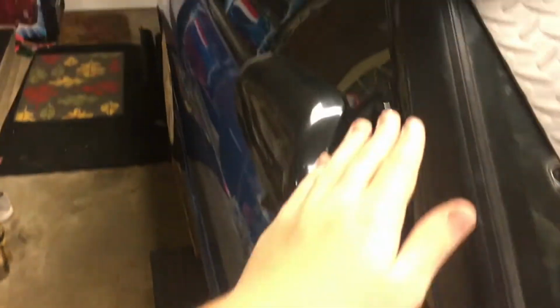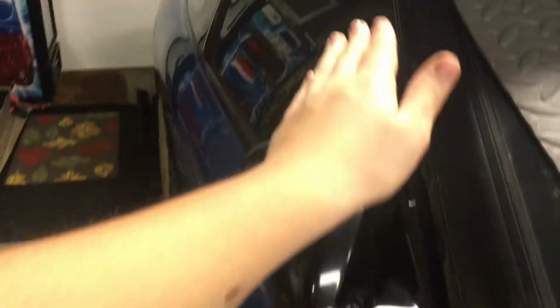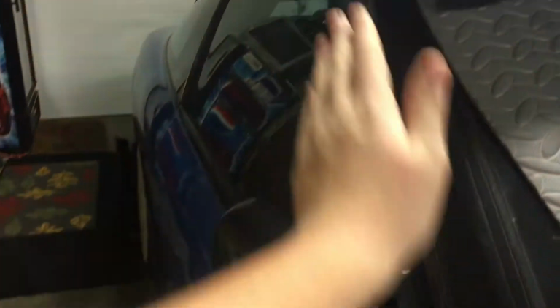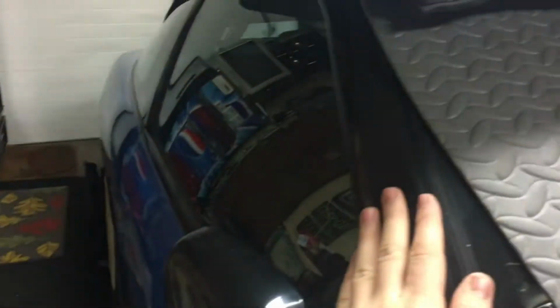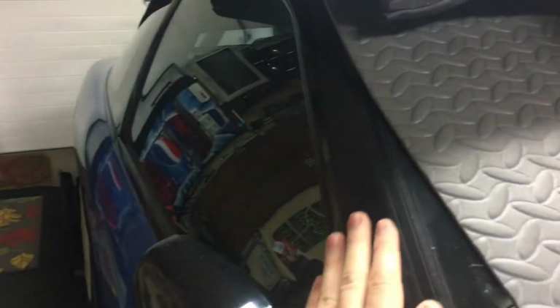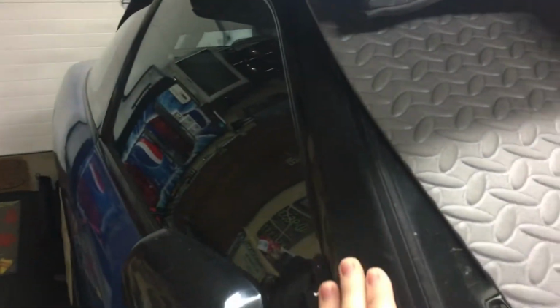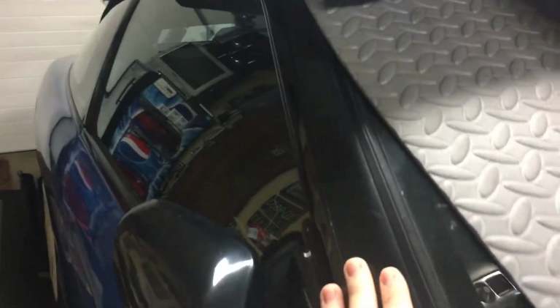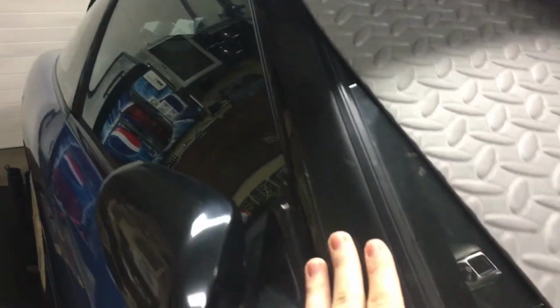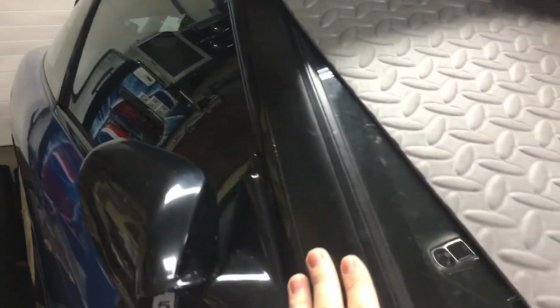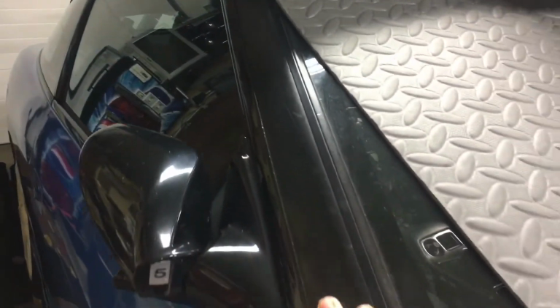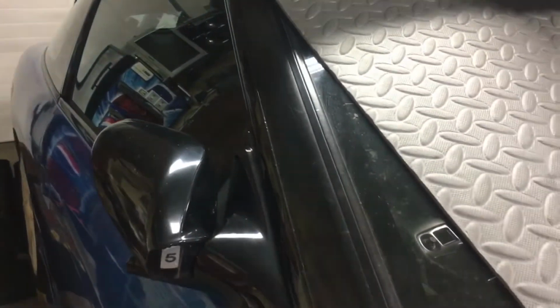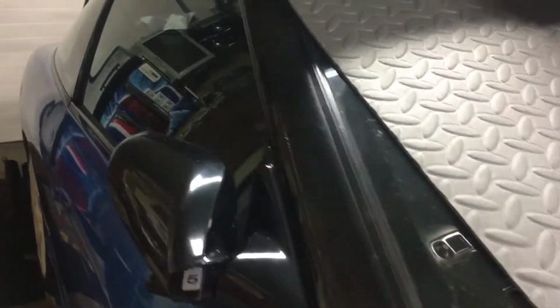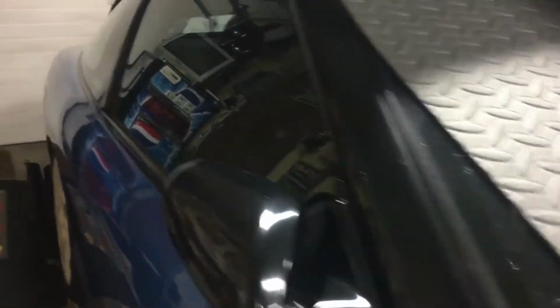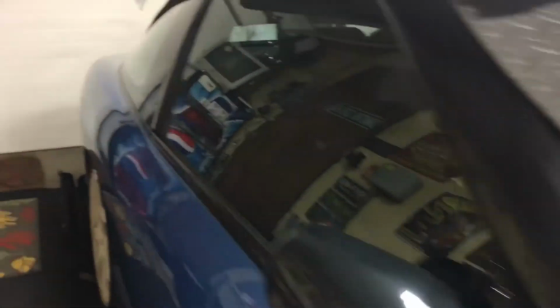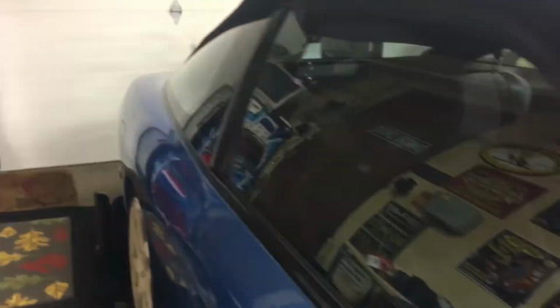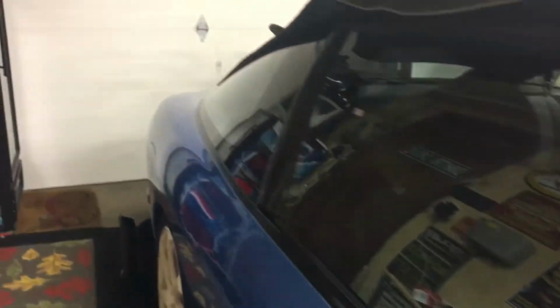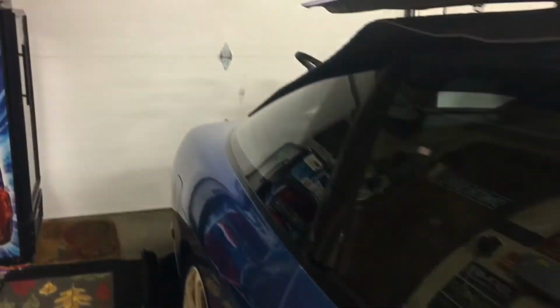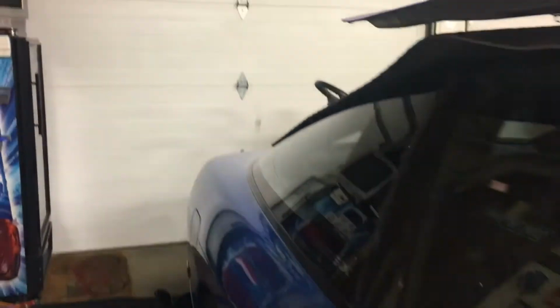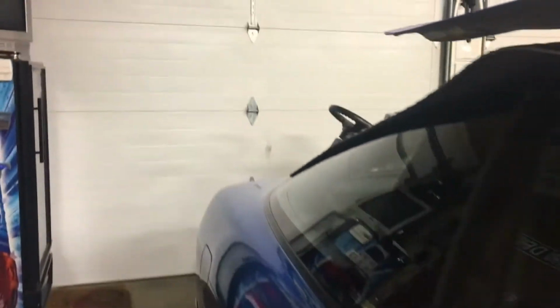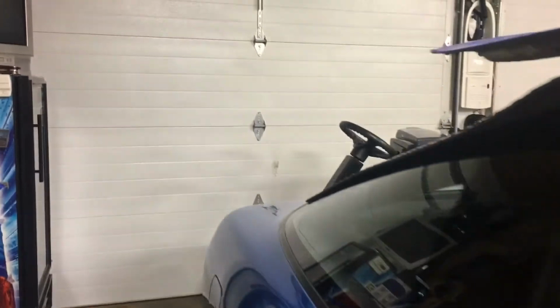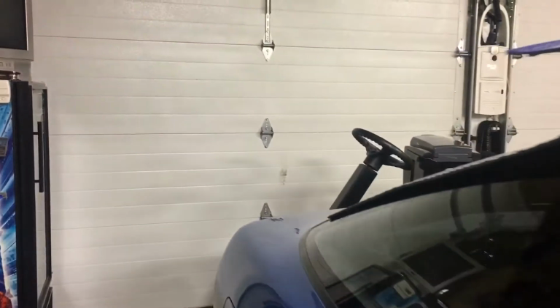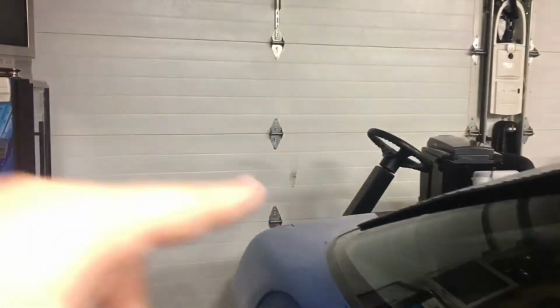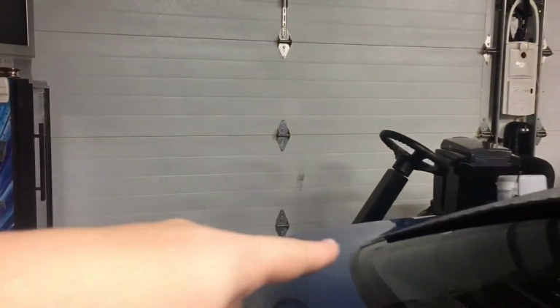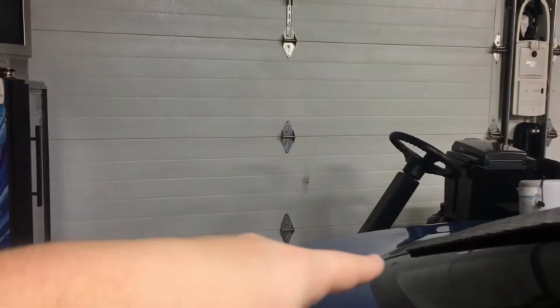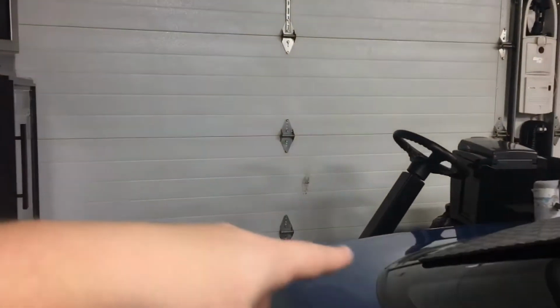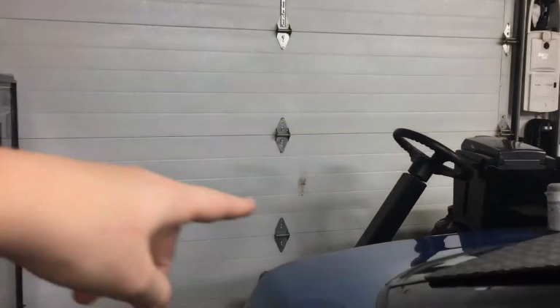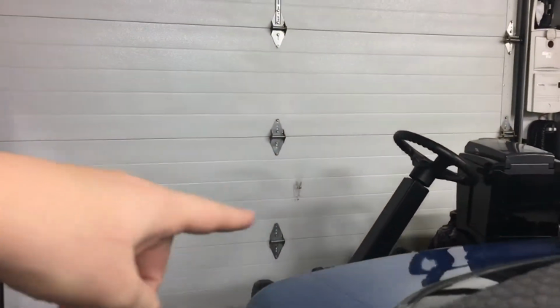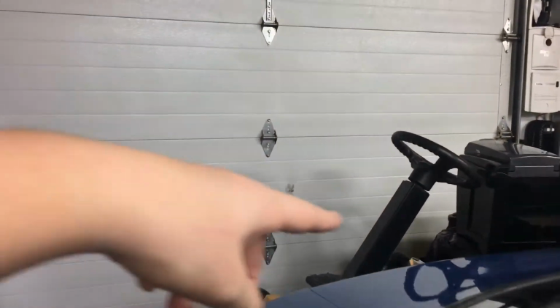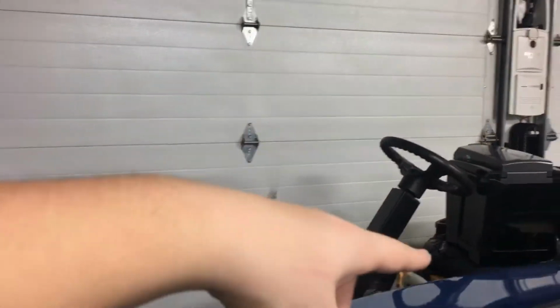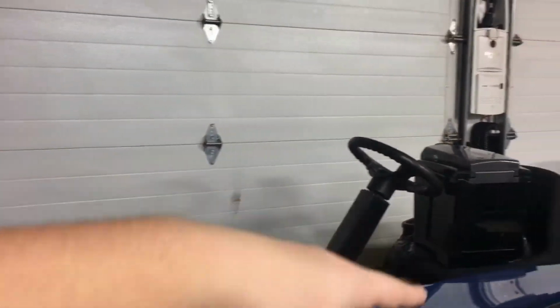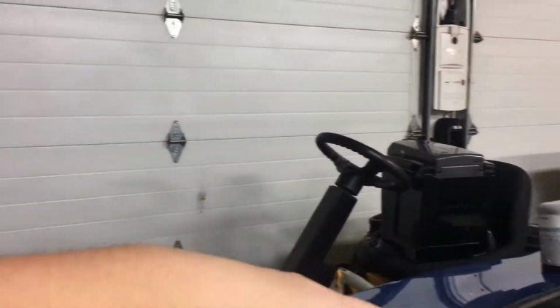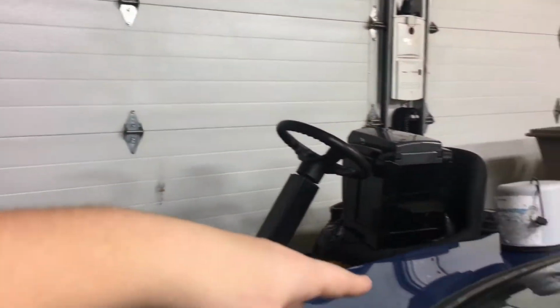This is all getting fixed — it just needs bondo and a little bit of paint. I'm painting these pillars right here, and I have my Type X wing coming in the mail, an OEM Type X wing, should be here in the next couple days.